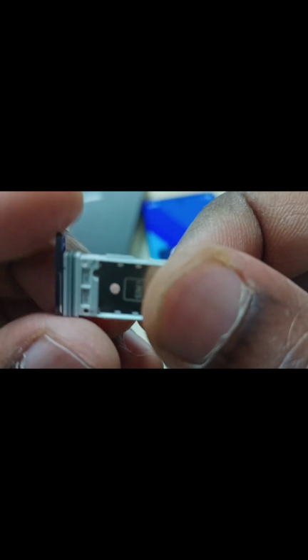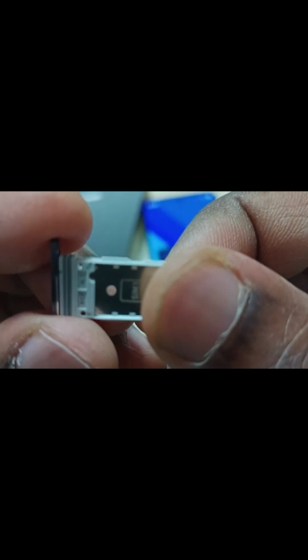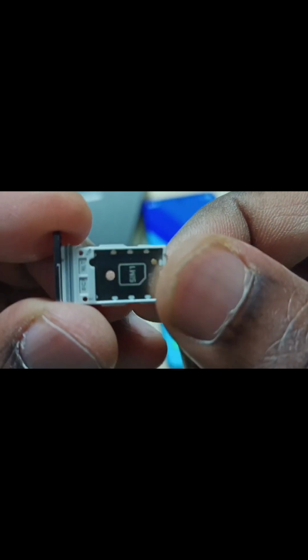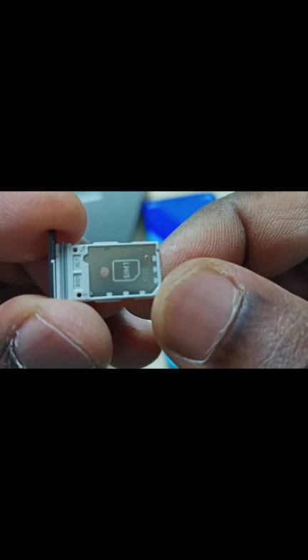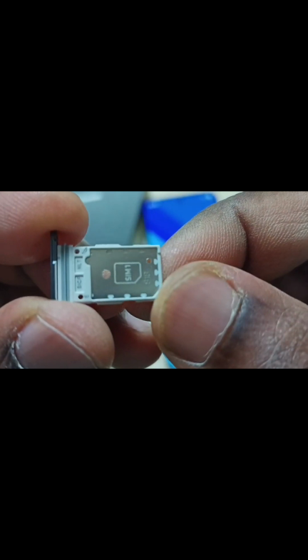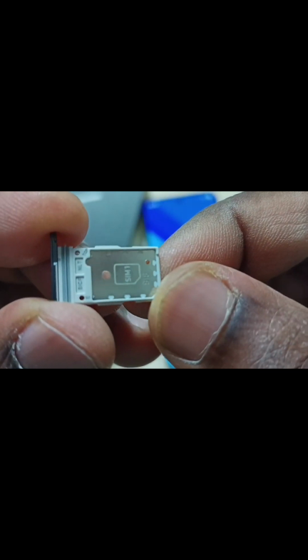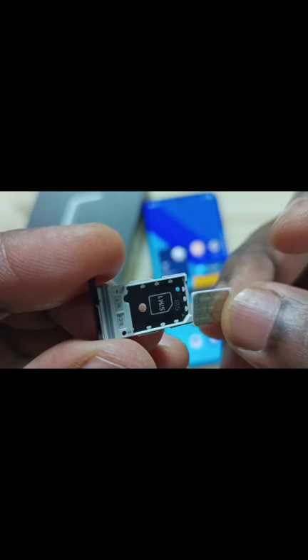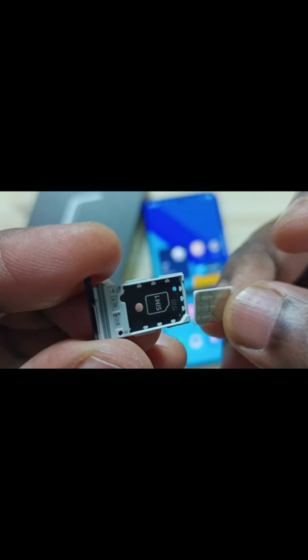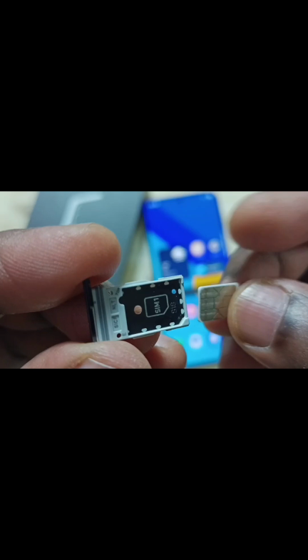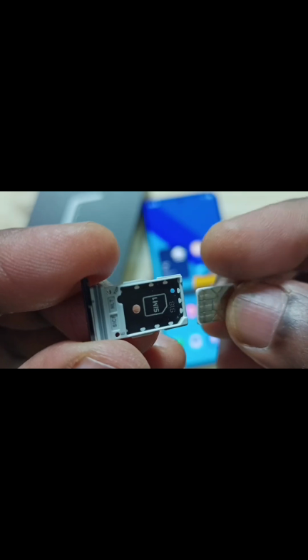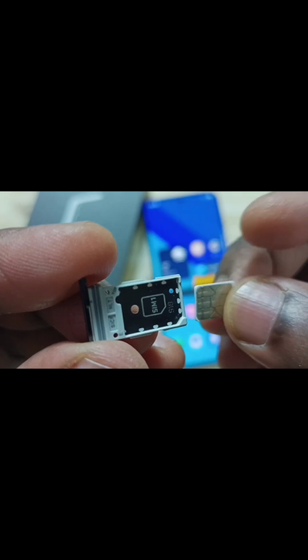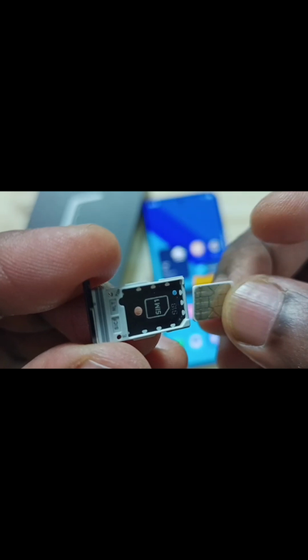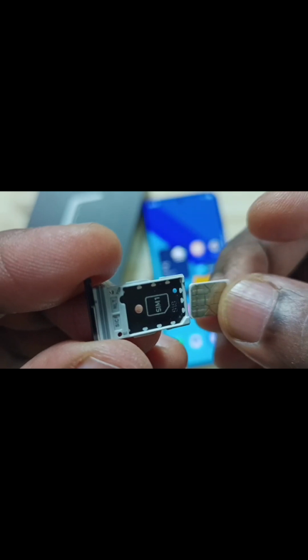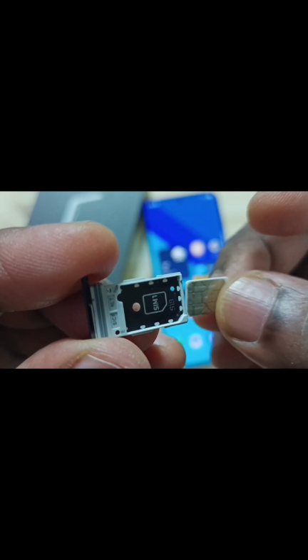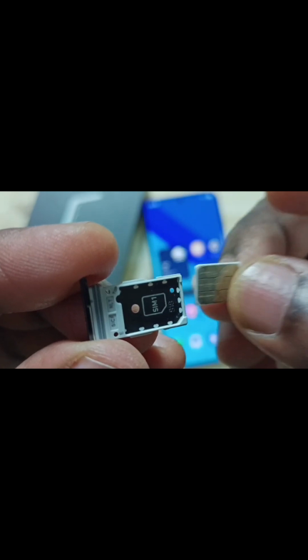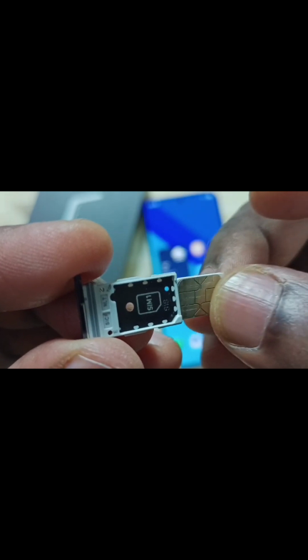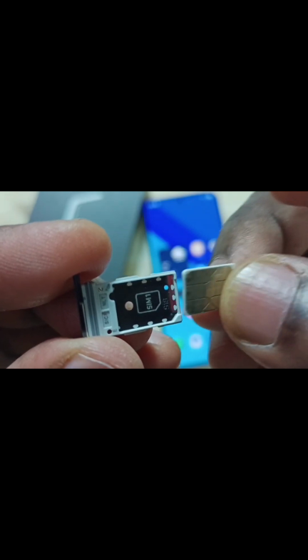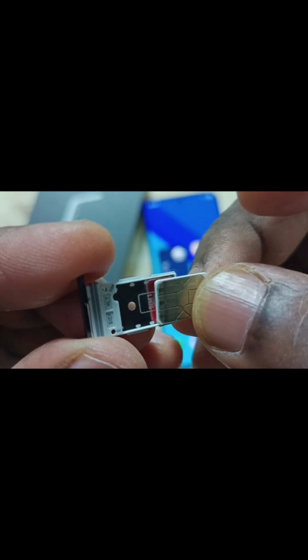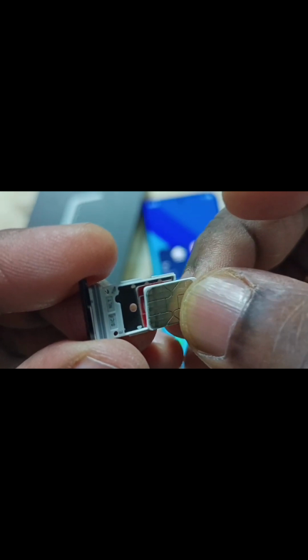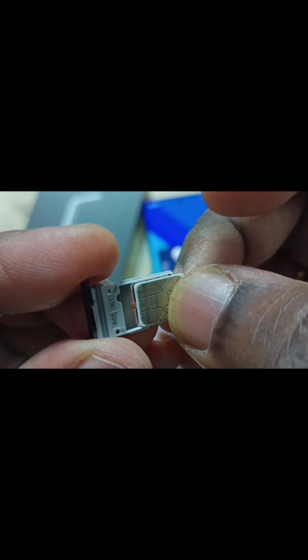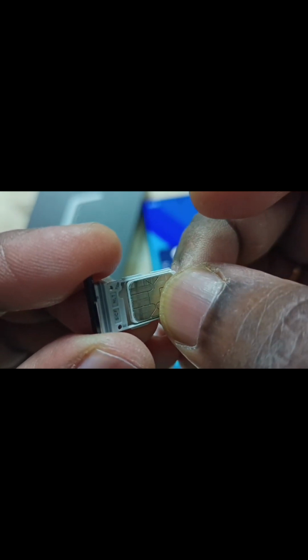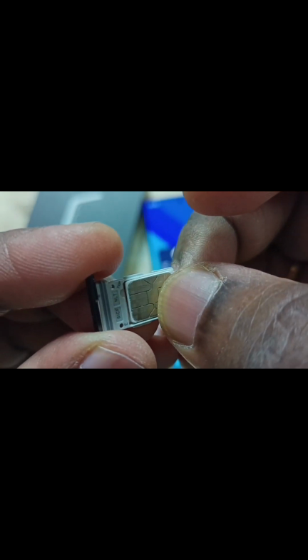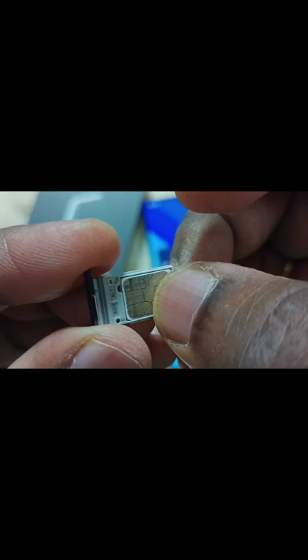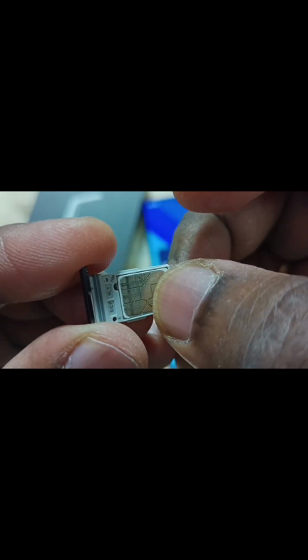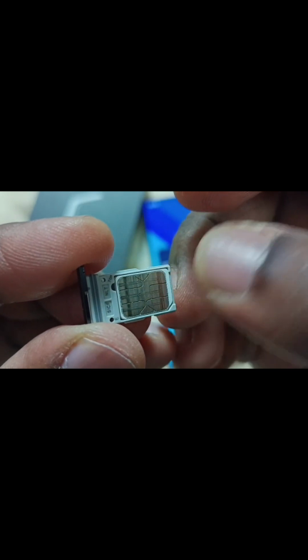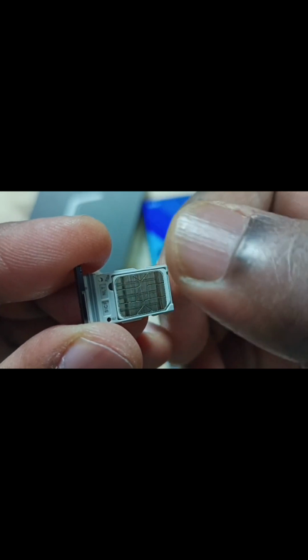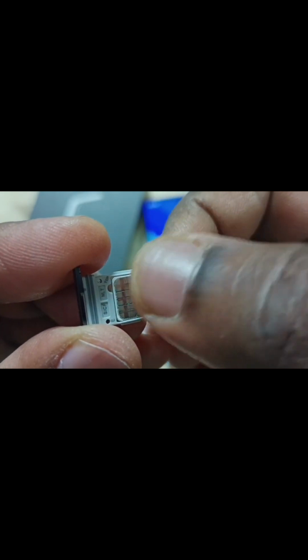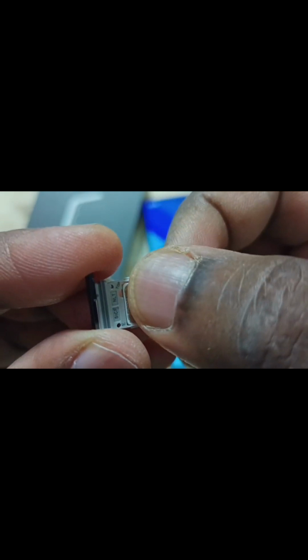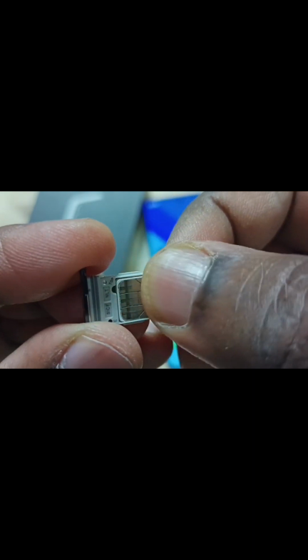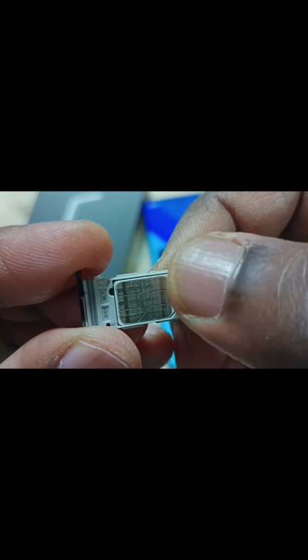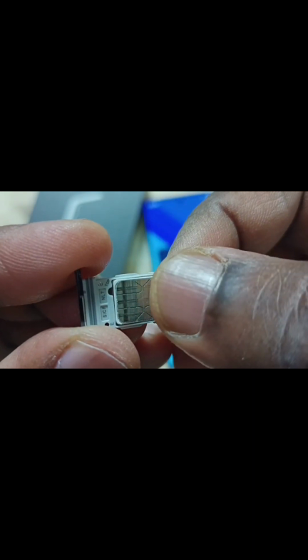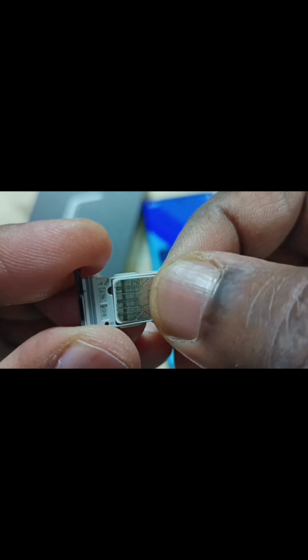This mobile phone does not support a memory card. Let me insert the sim card into the sim 1 slot. See, we can insert it like this. Okay, done.